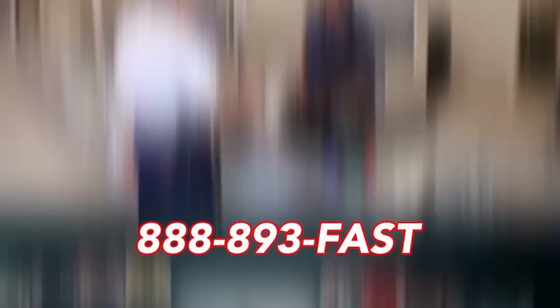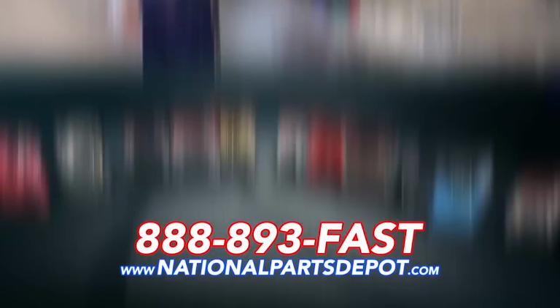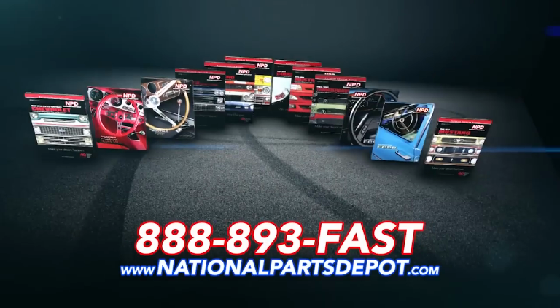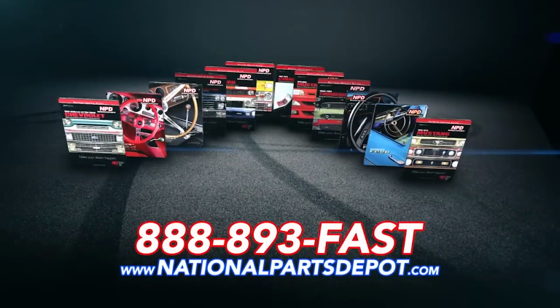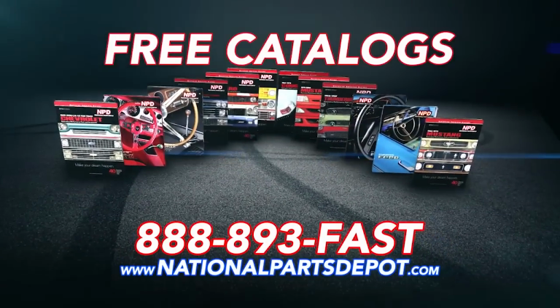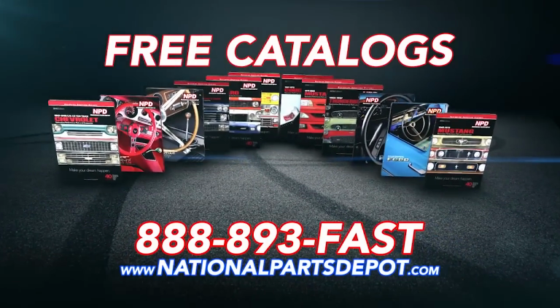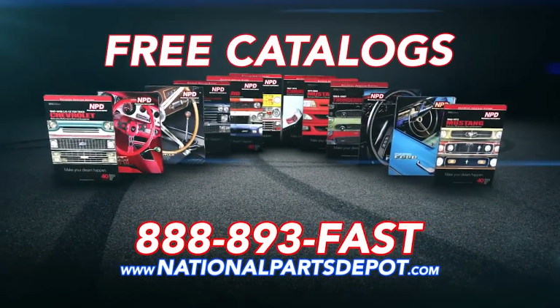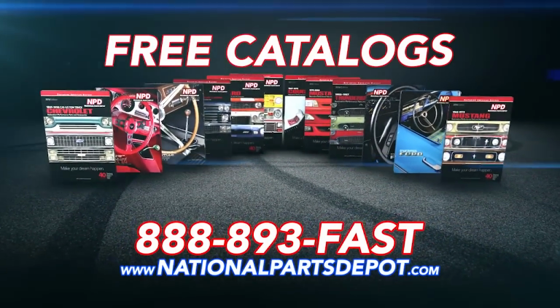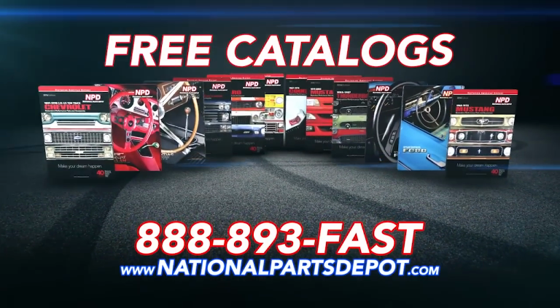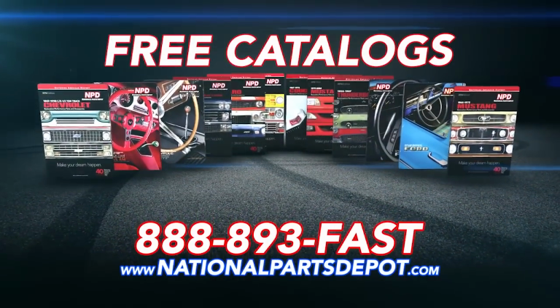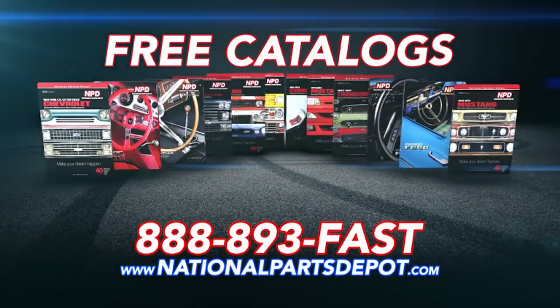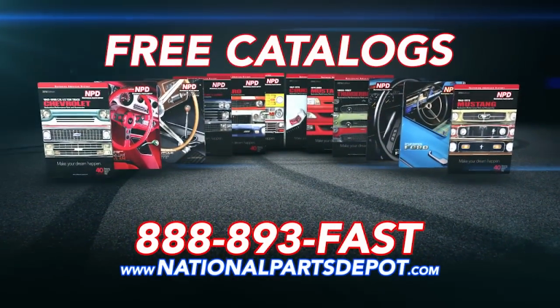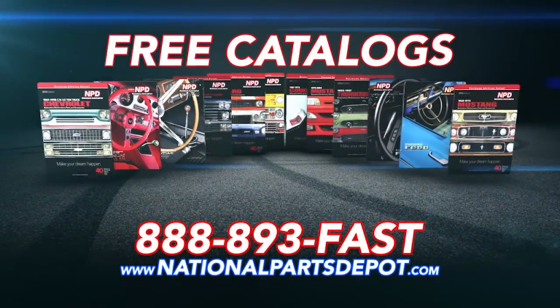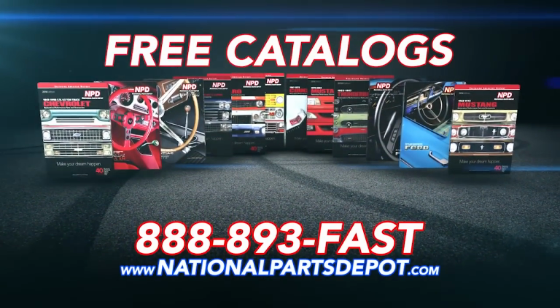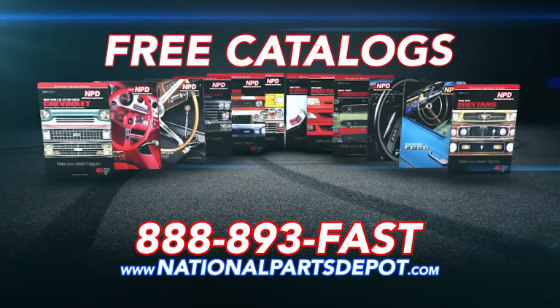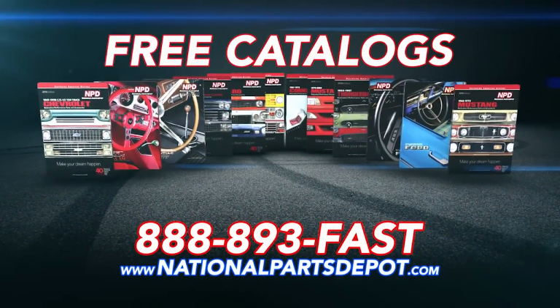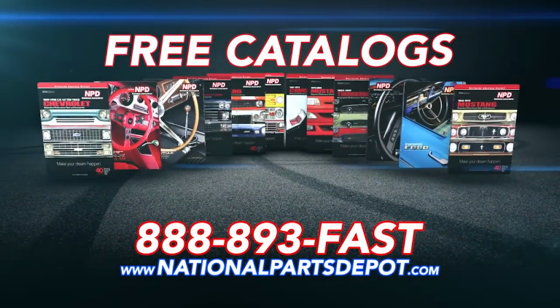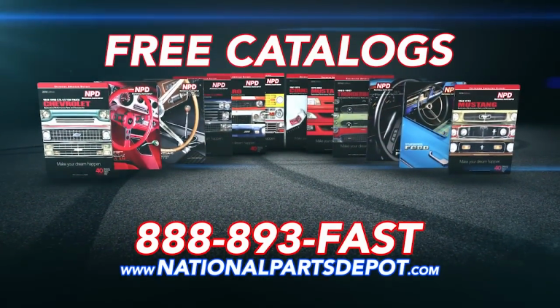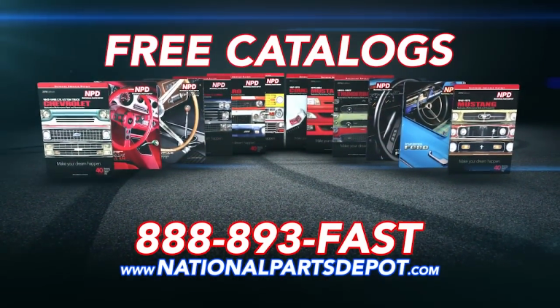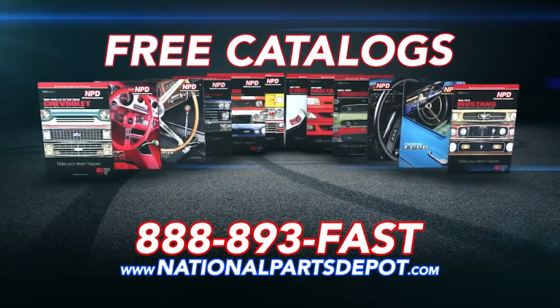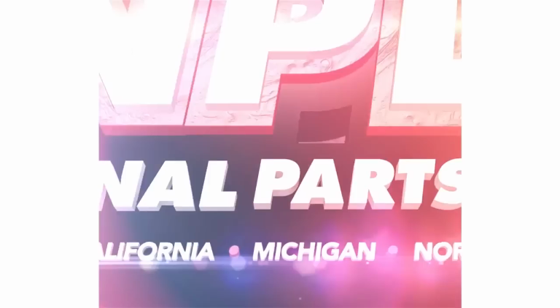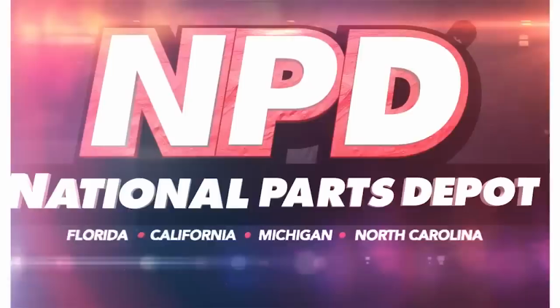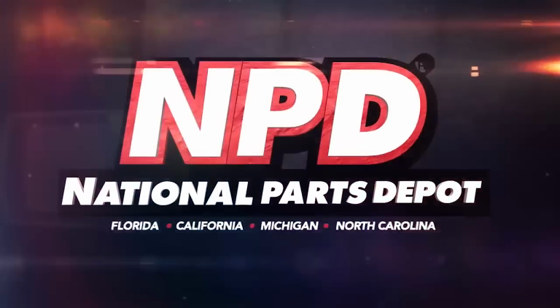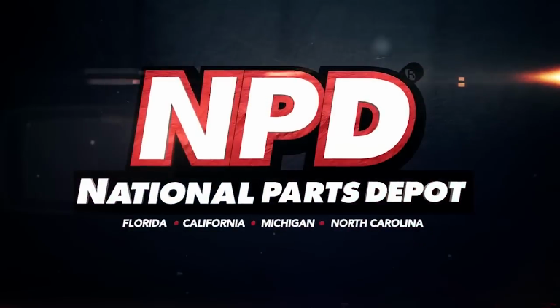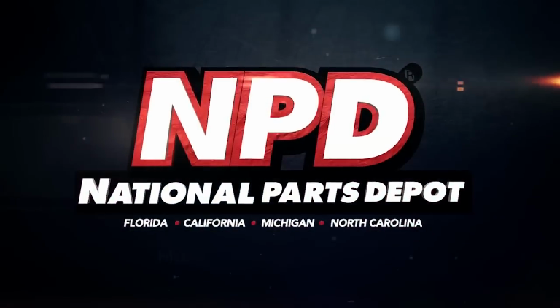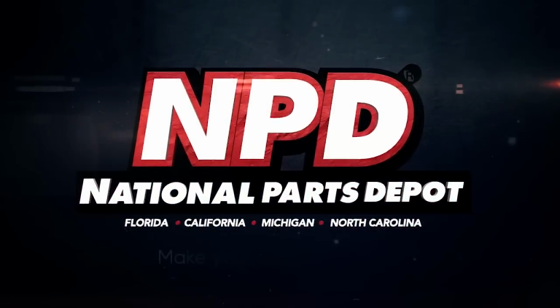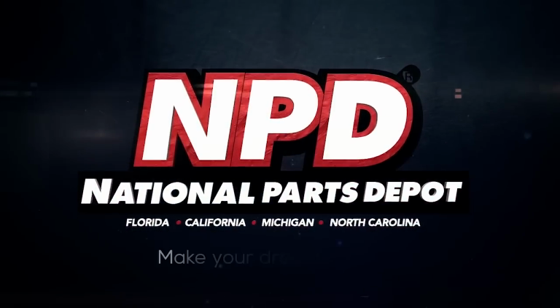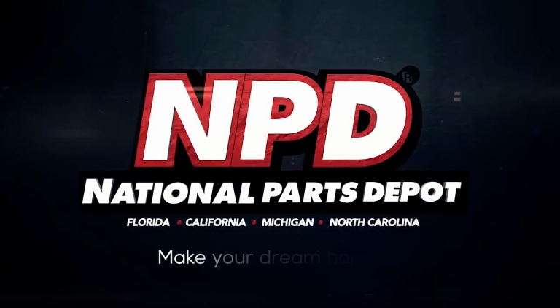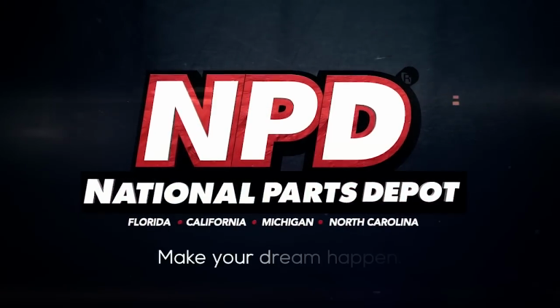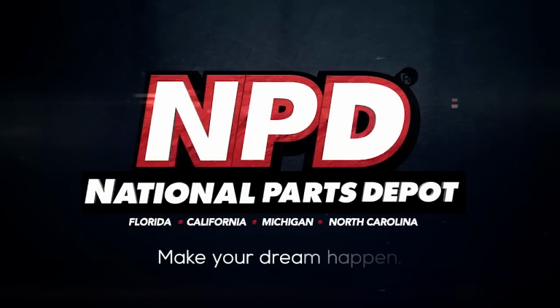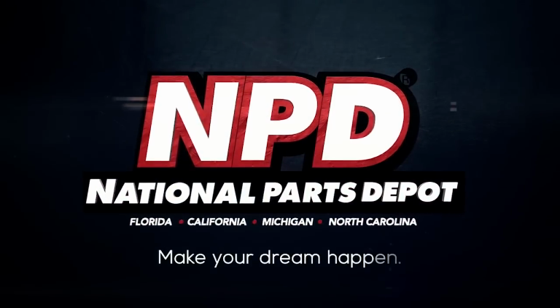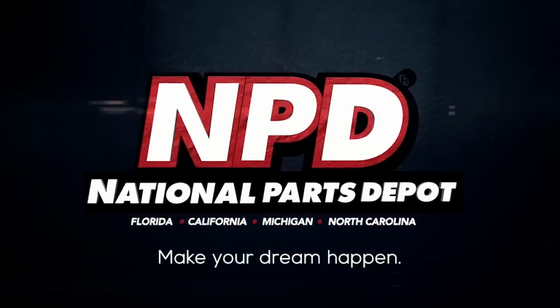For your free catalog, go online or call toll-free. NPD — make your dream happen.